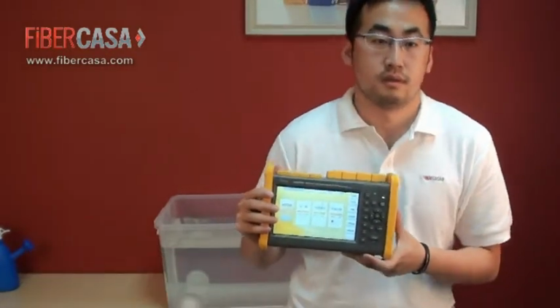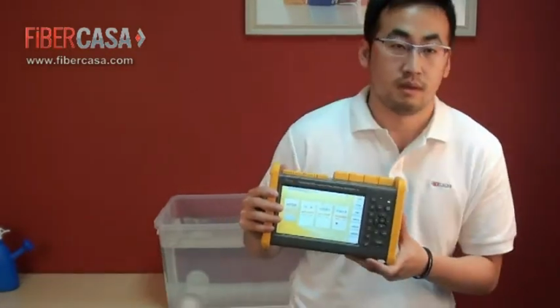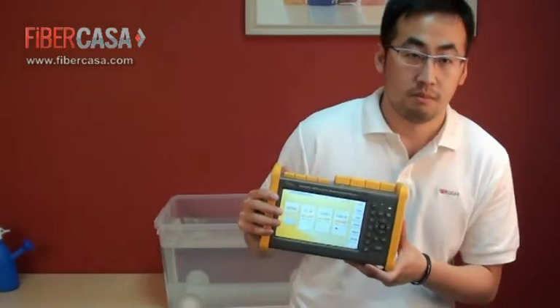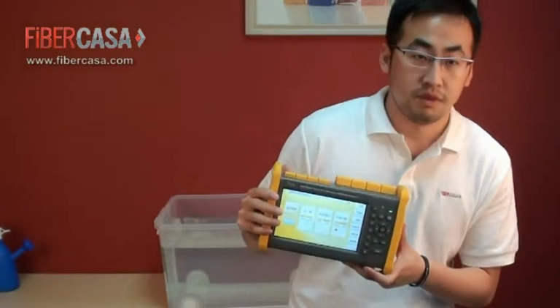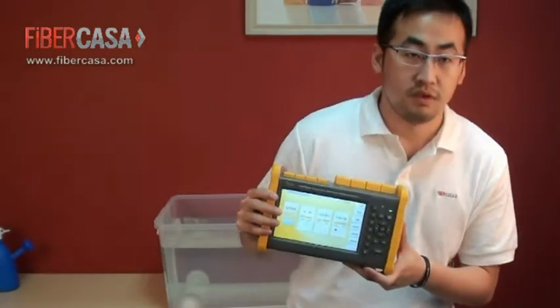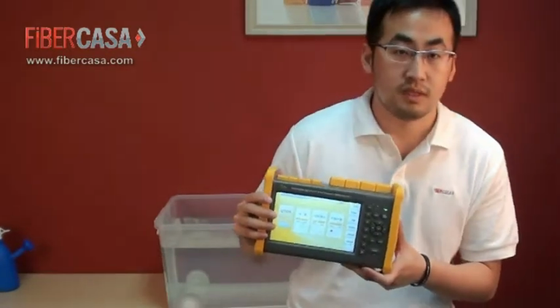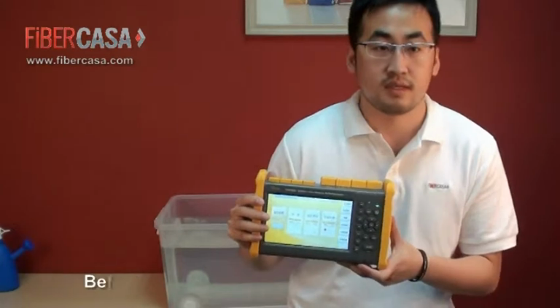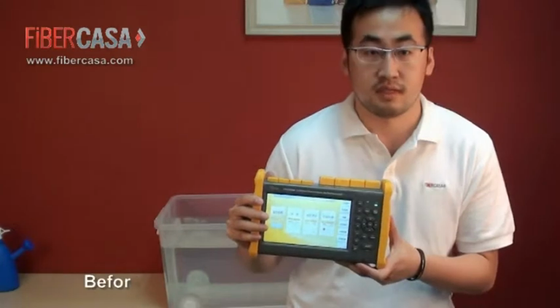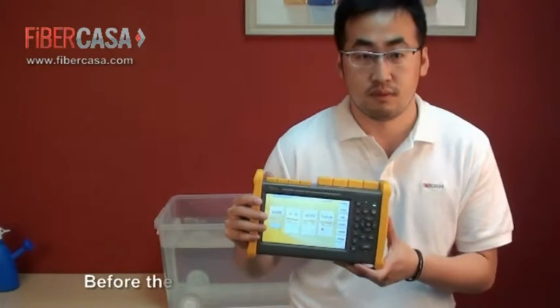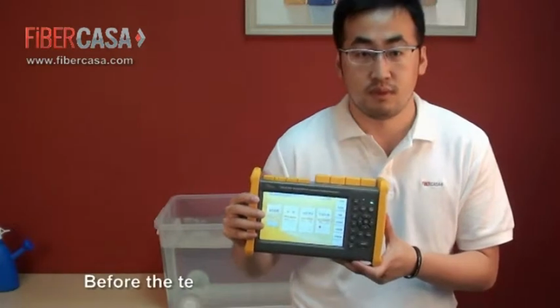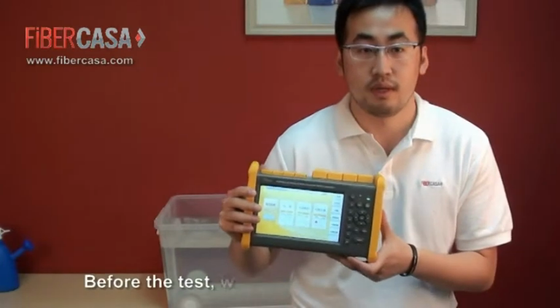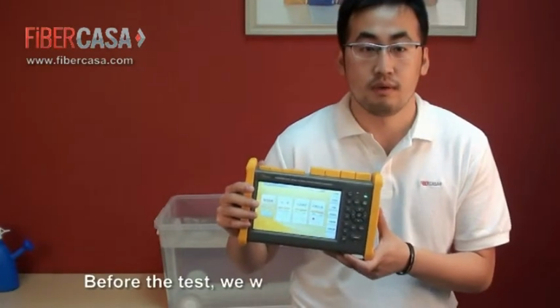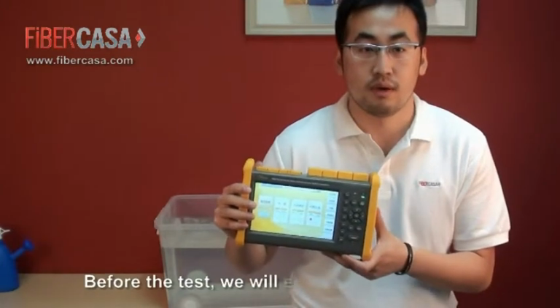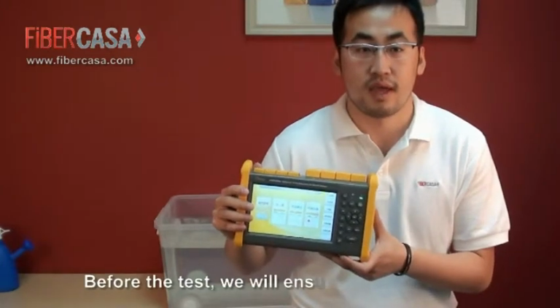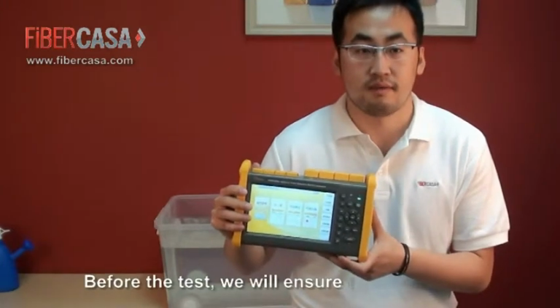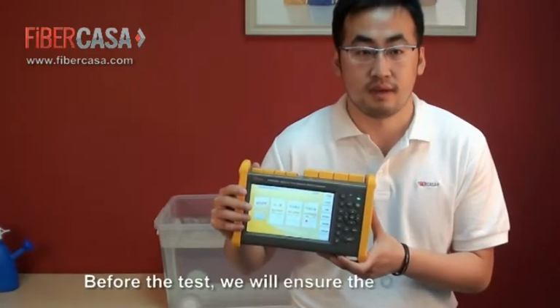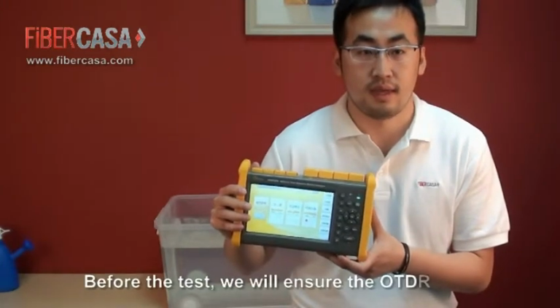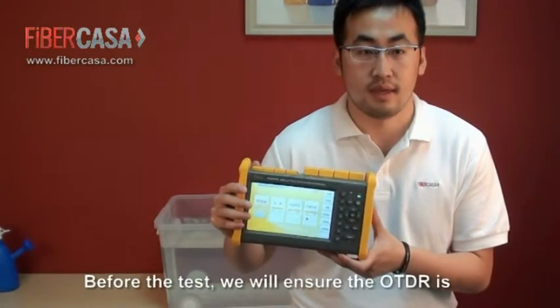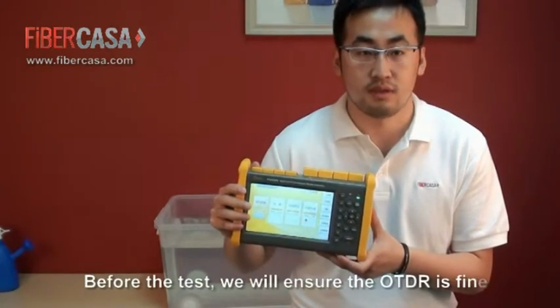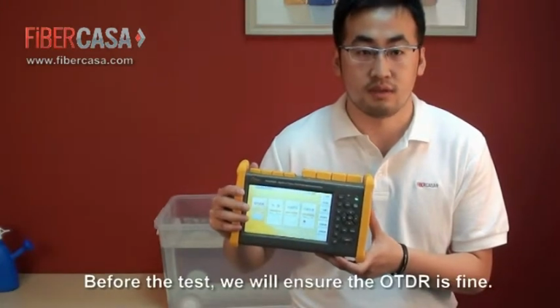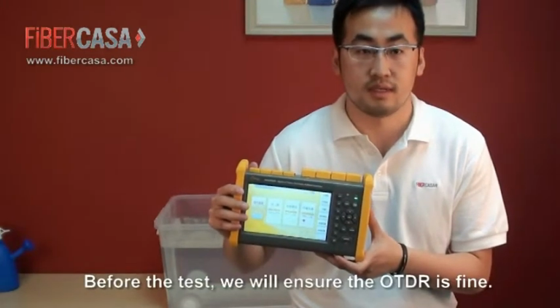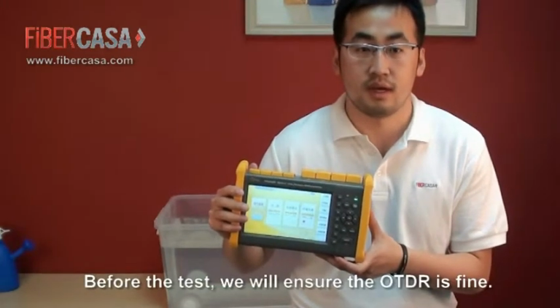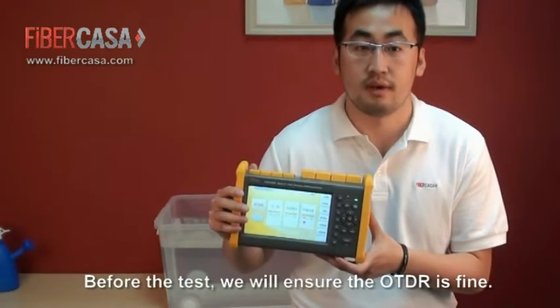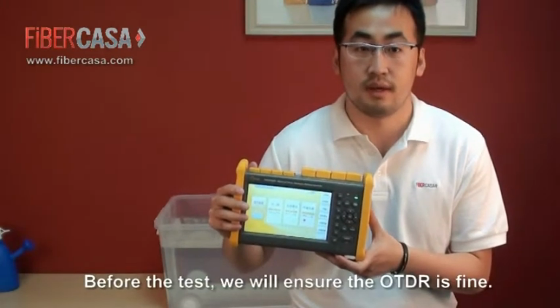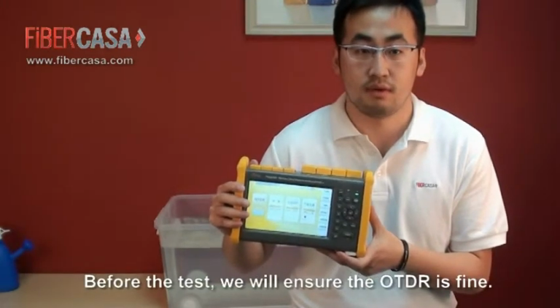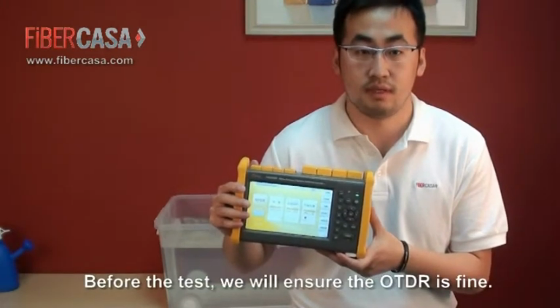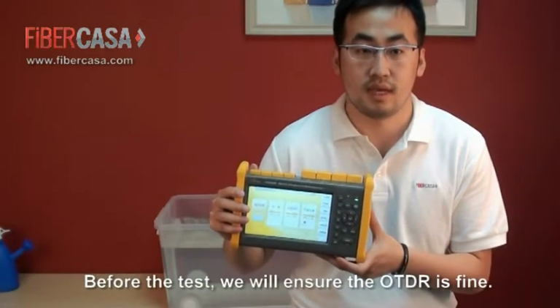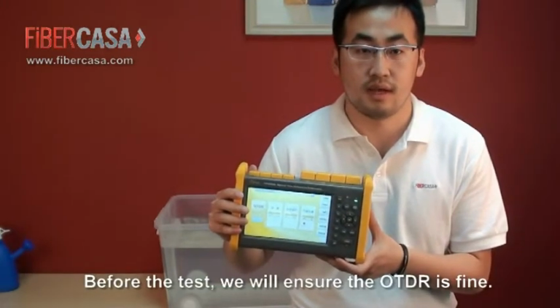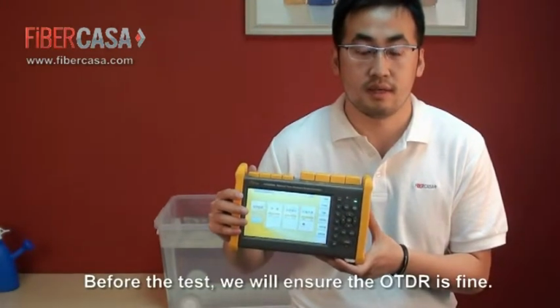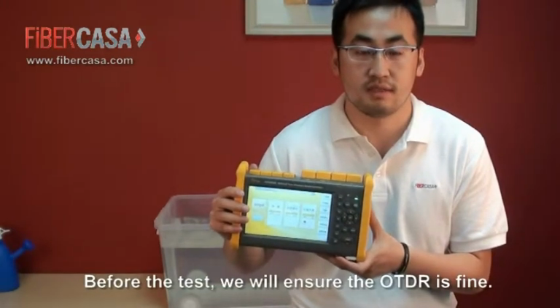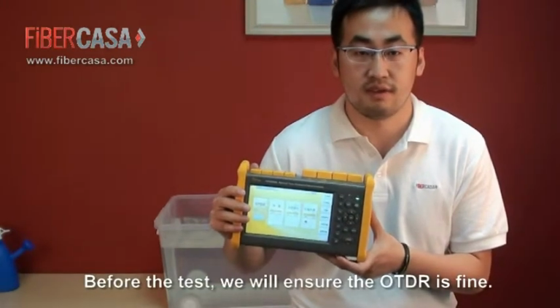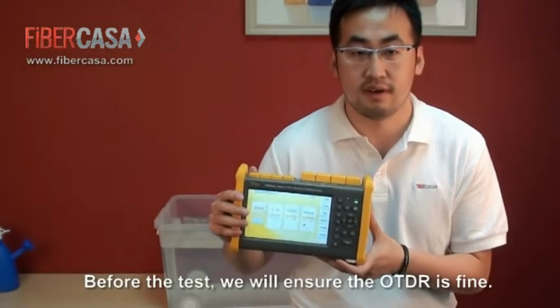Before the test, we will ensure that our OTDR is functioning correctly.